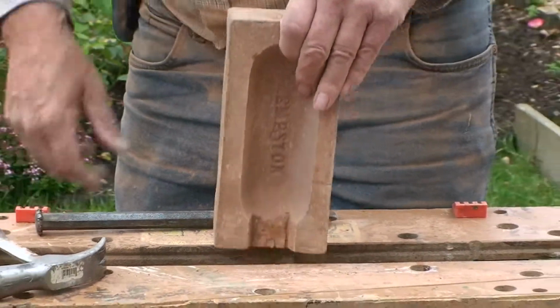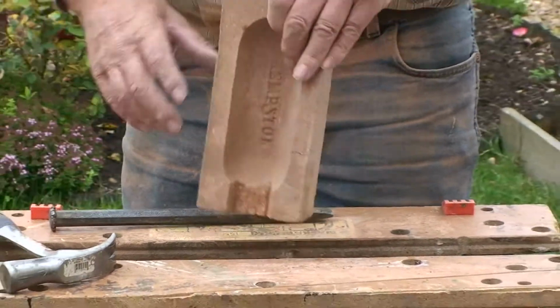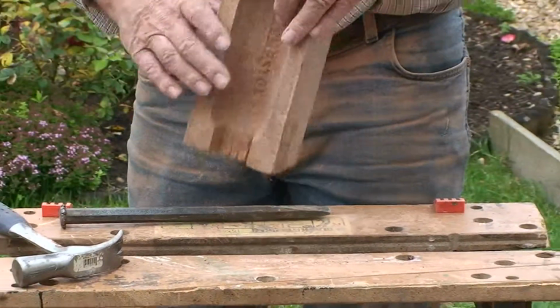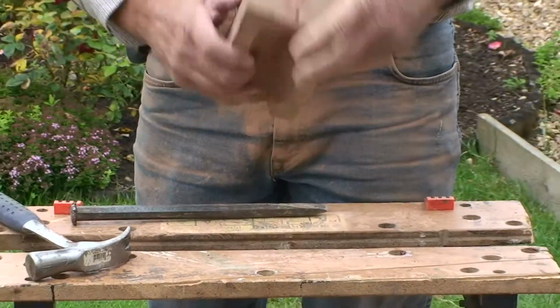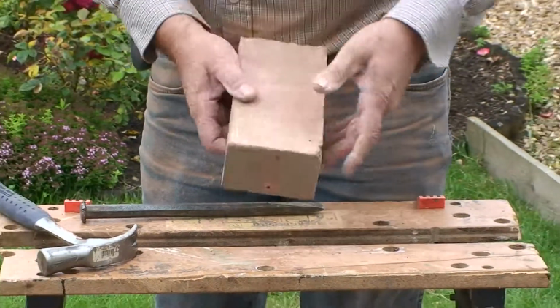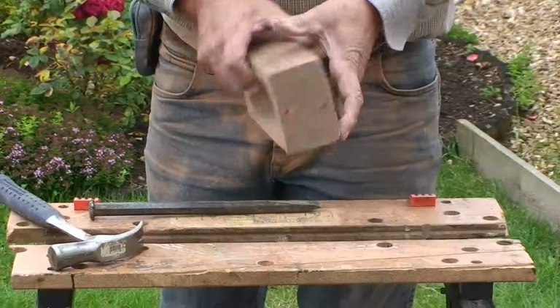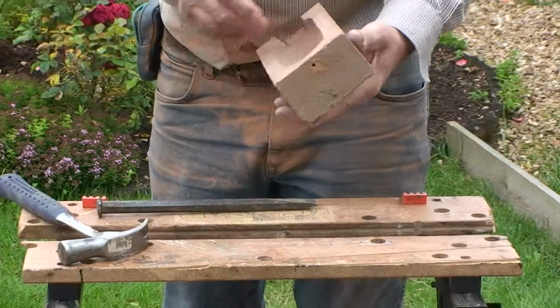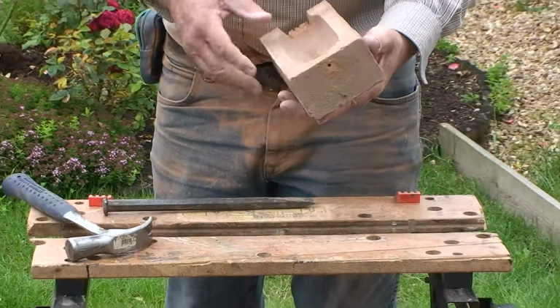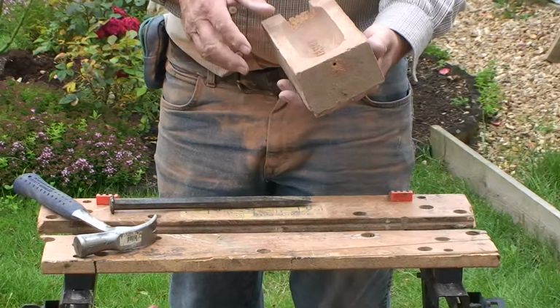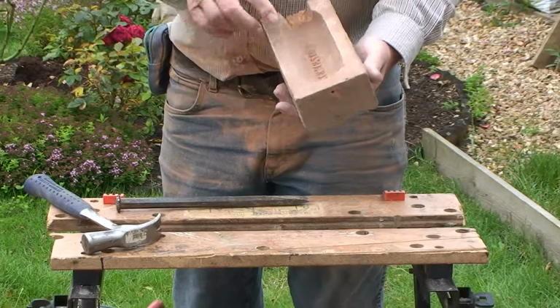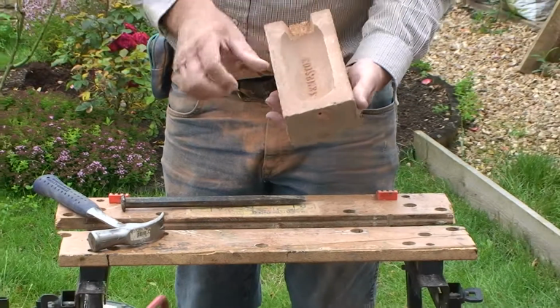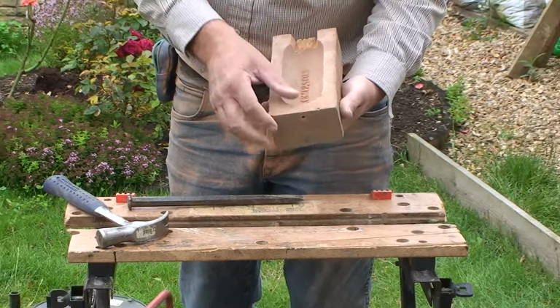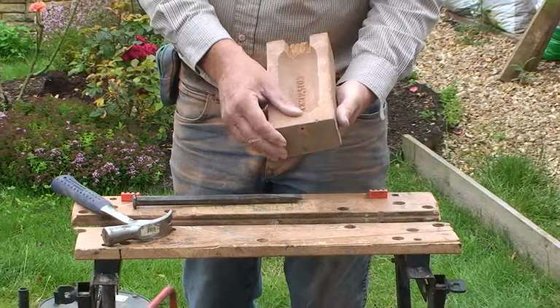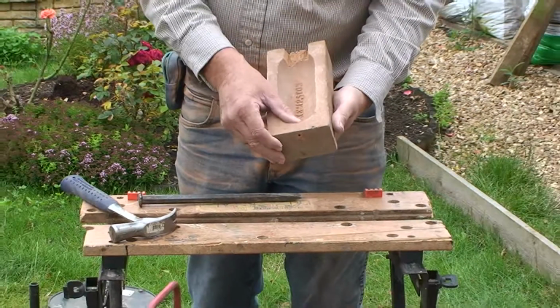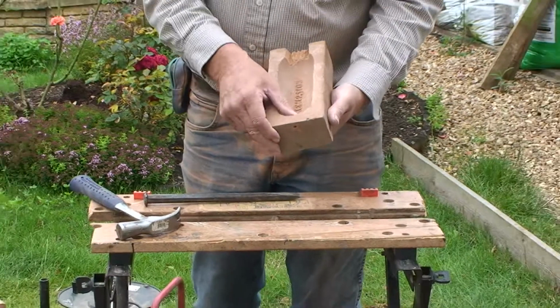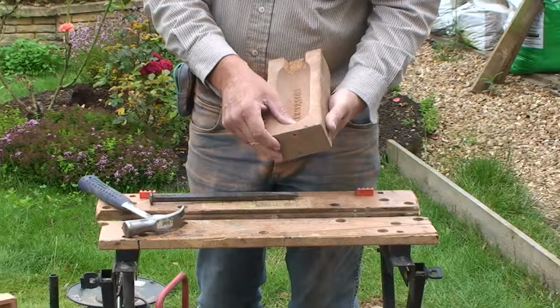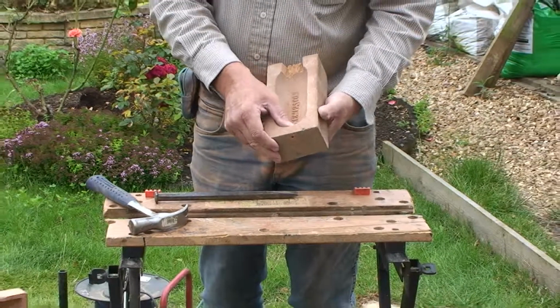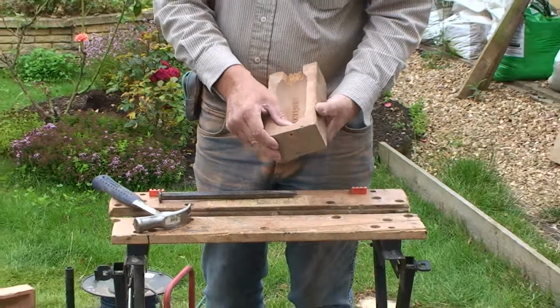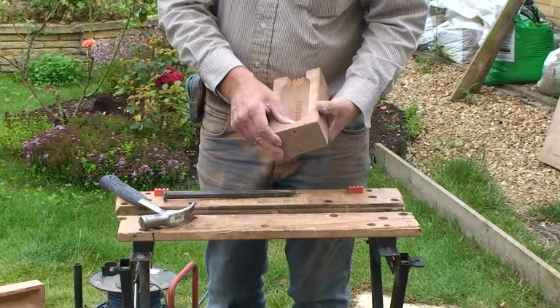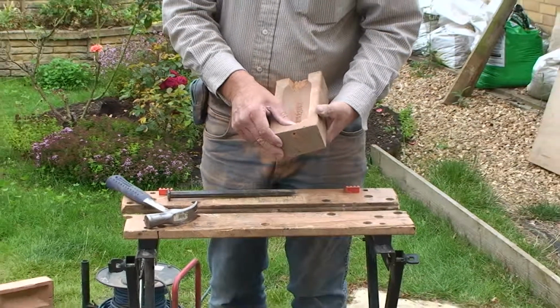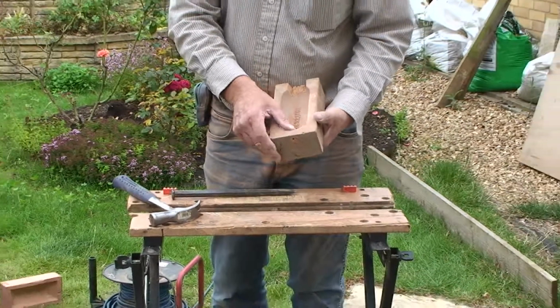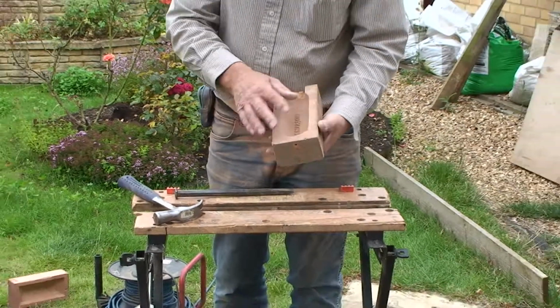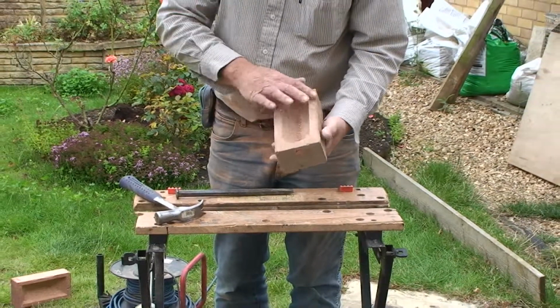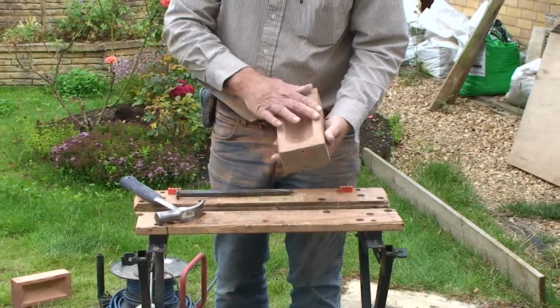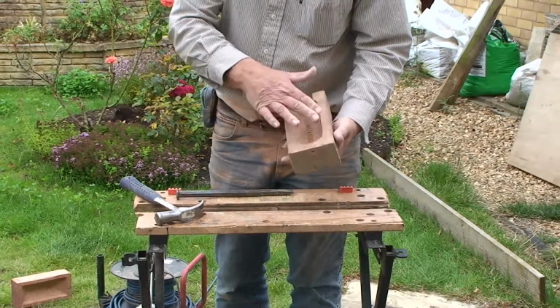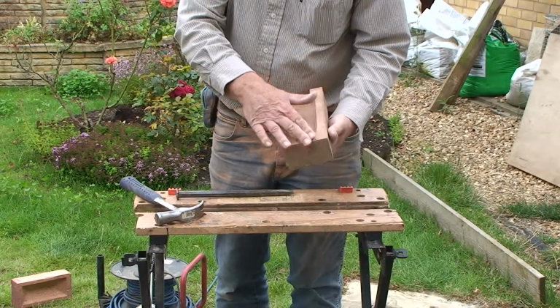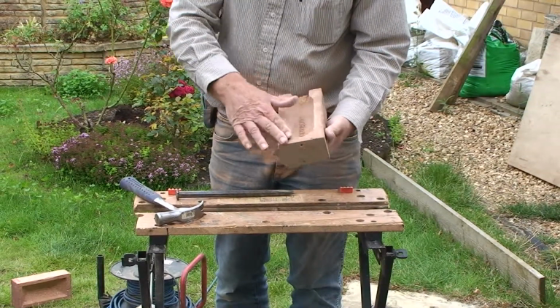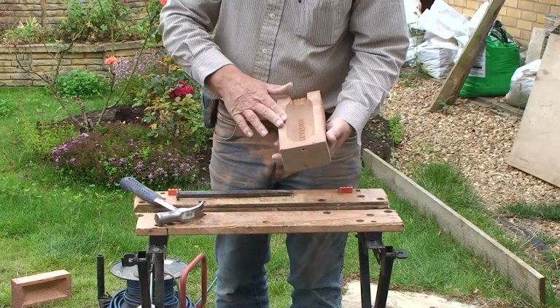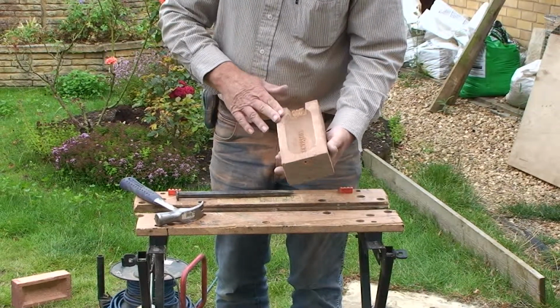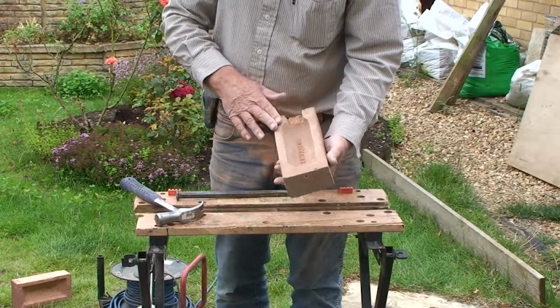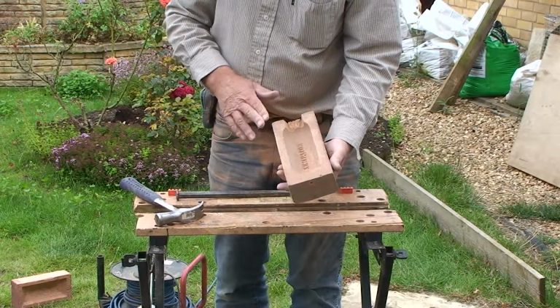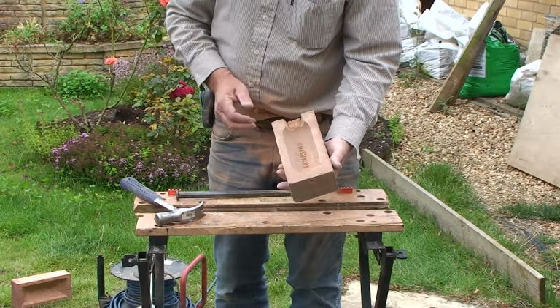The brick is now ready for the nail and draft excluder, as in the first demonstration.